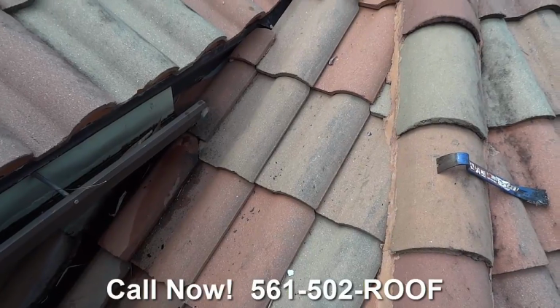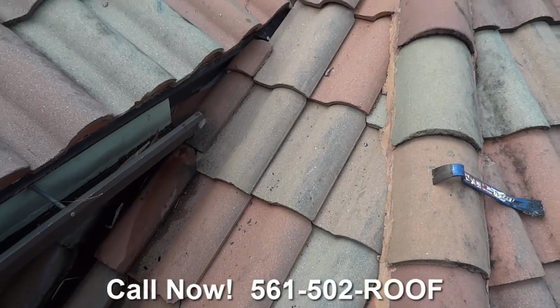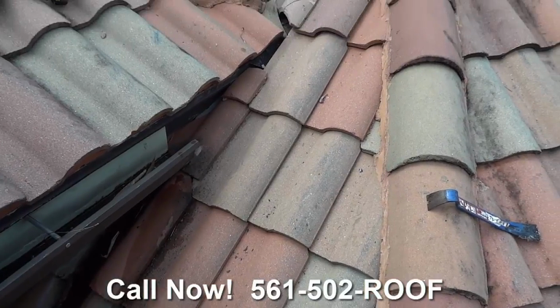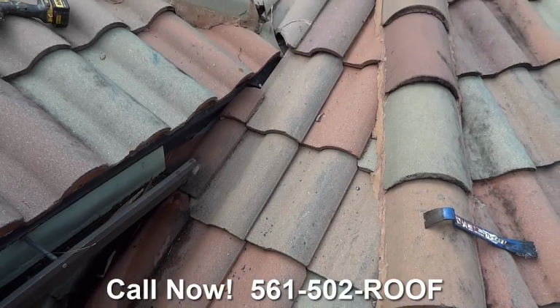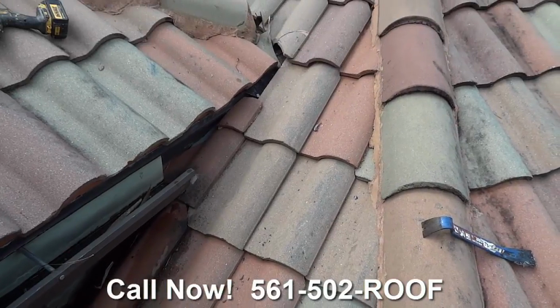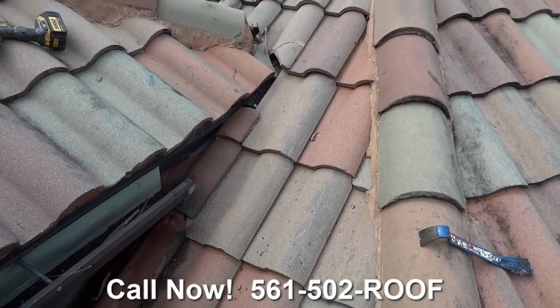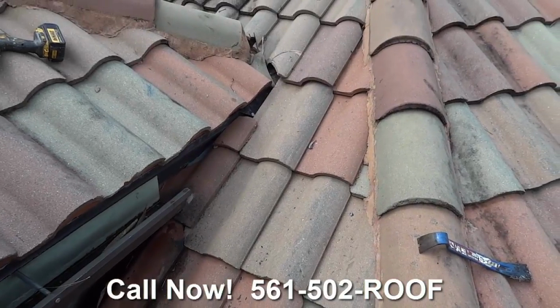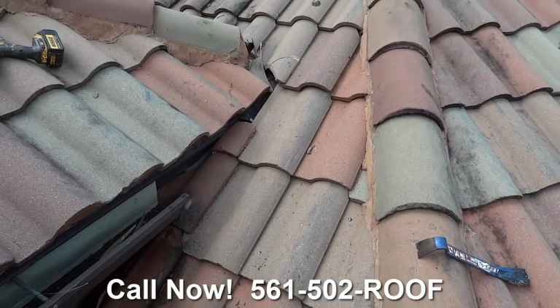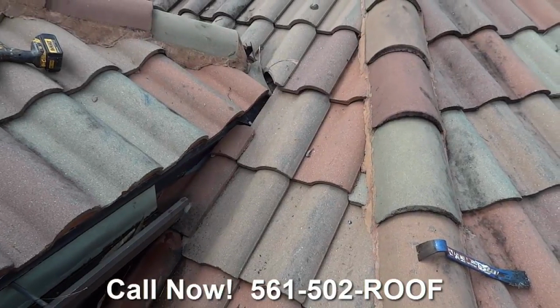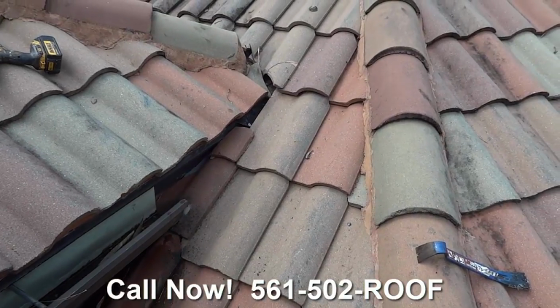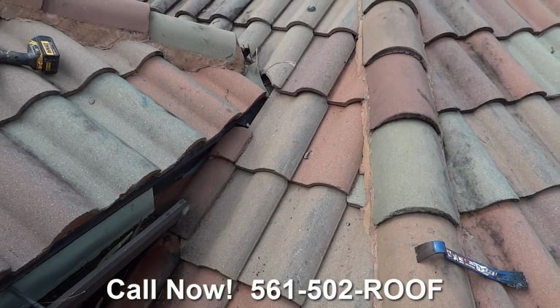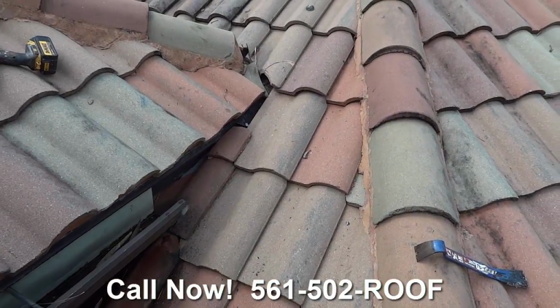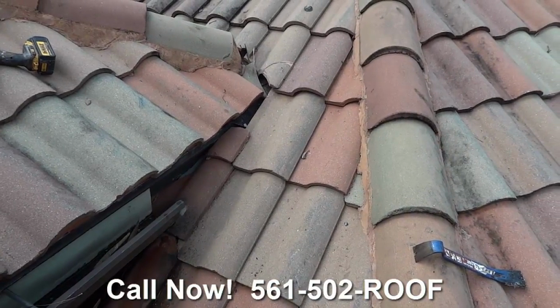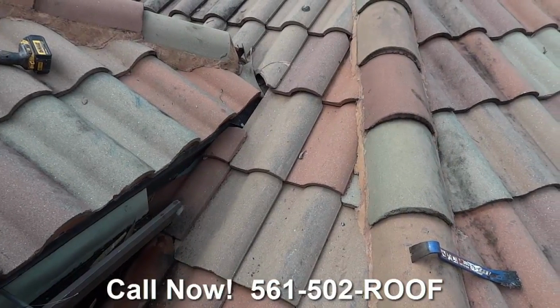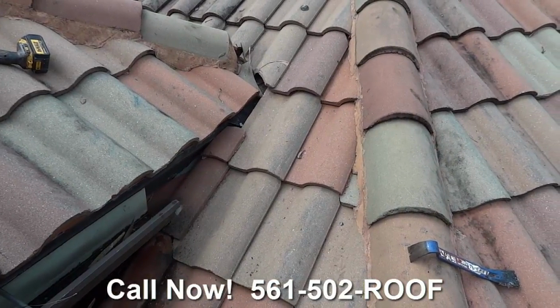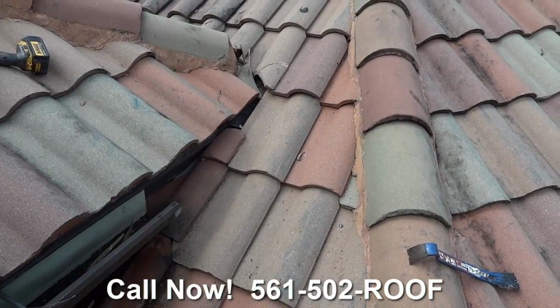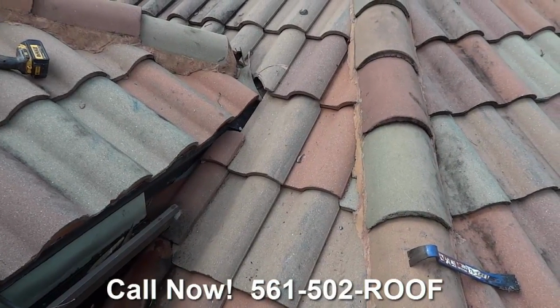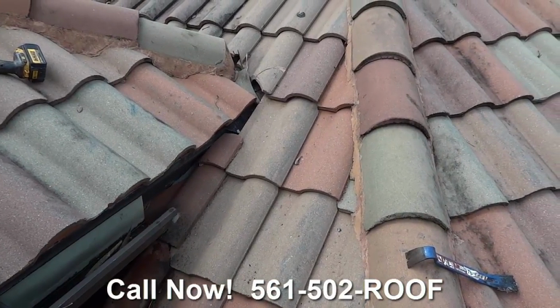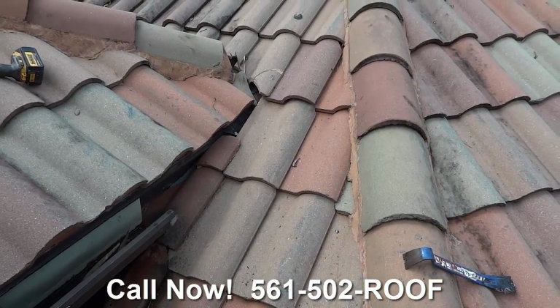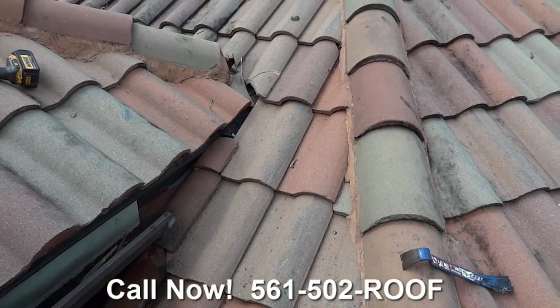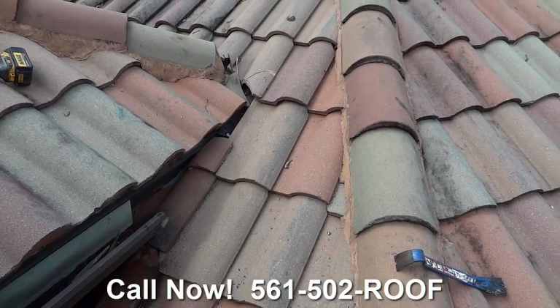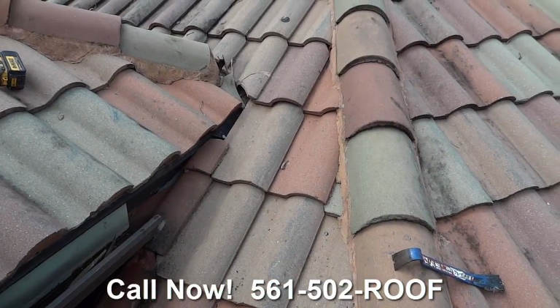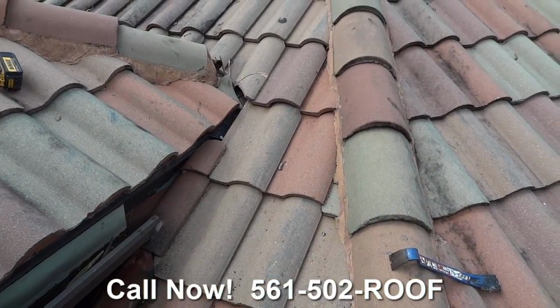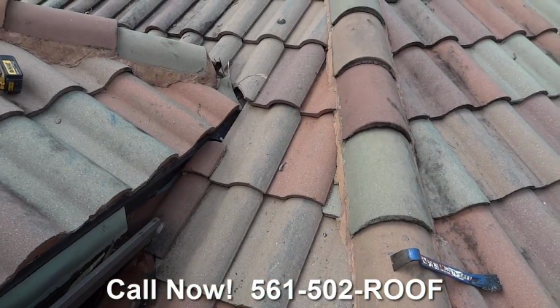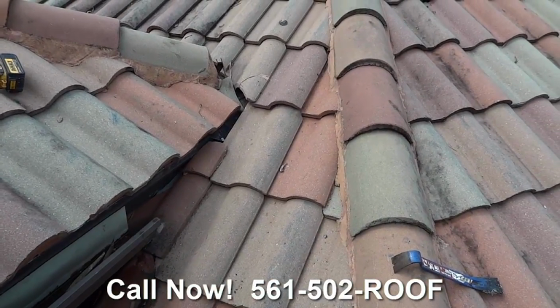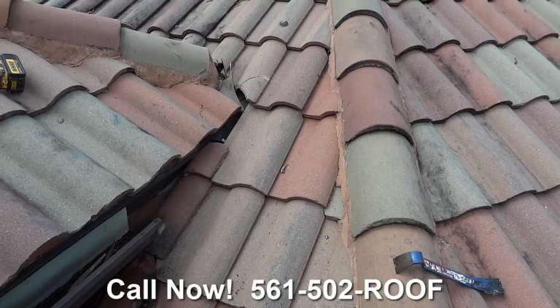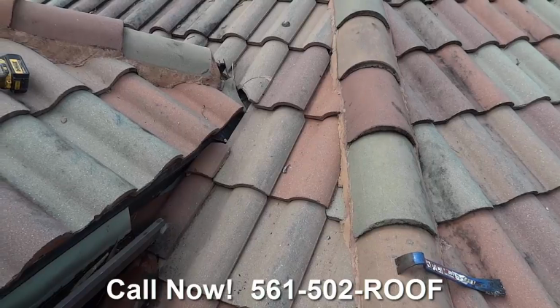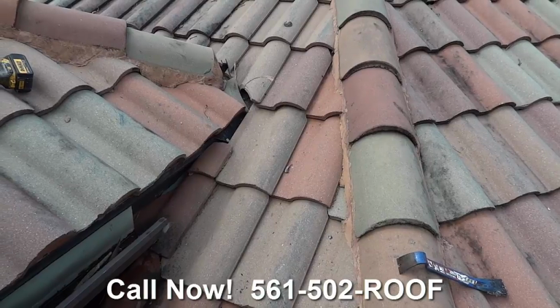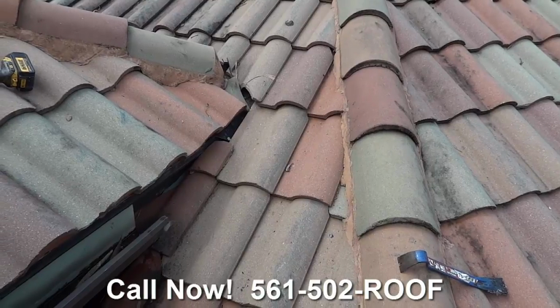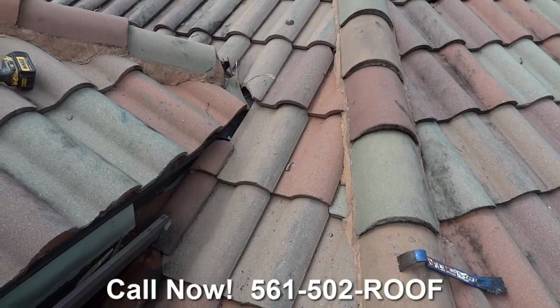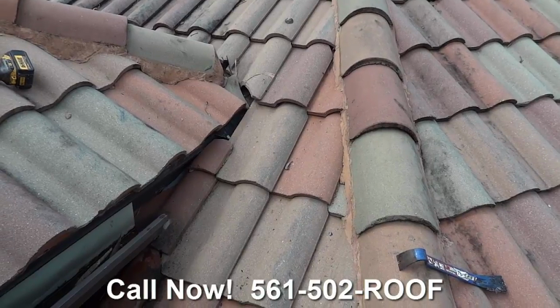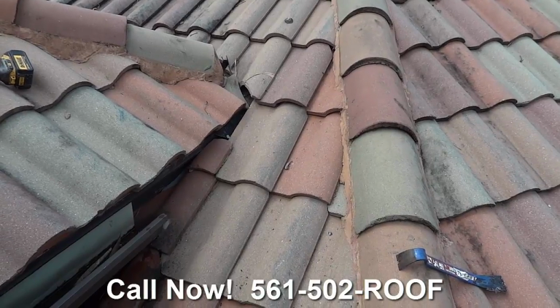We have all the tile back and another great leak fixed. Do give us a call today.